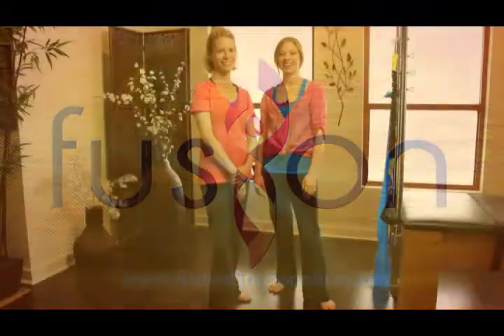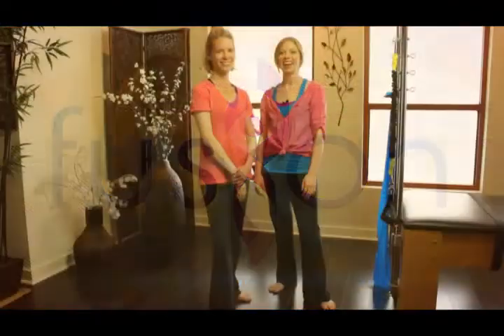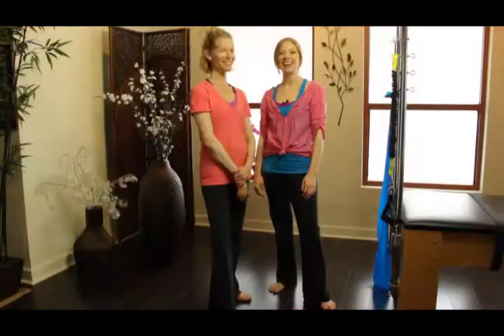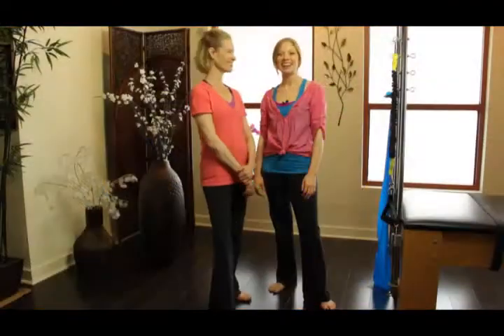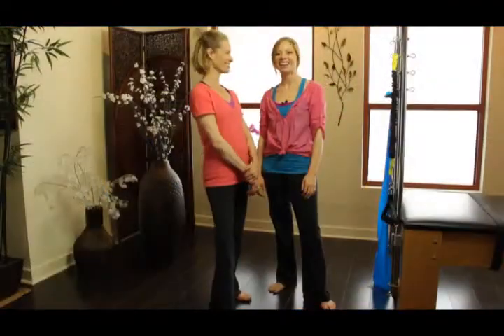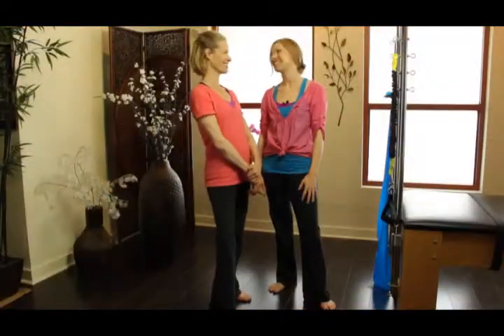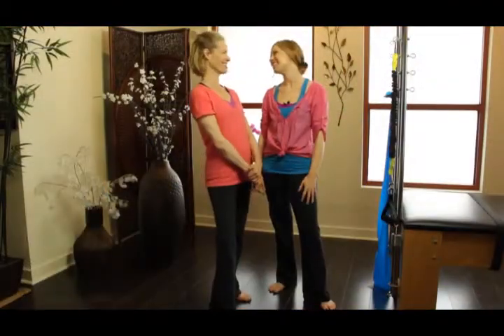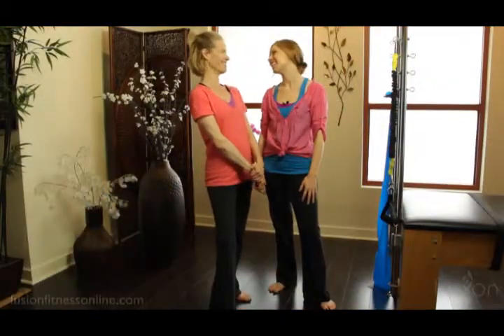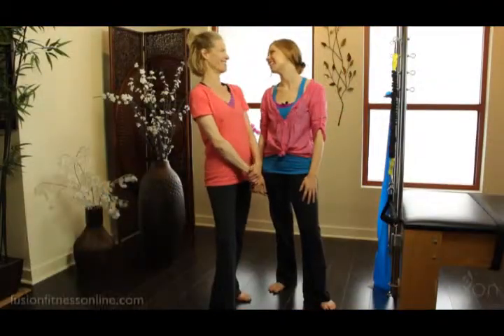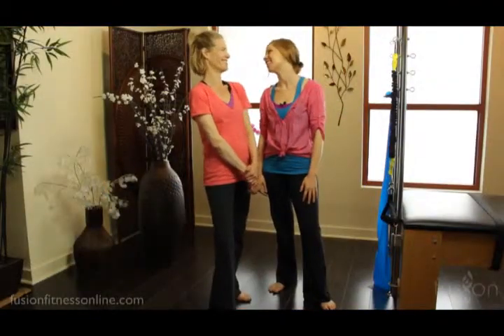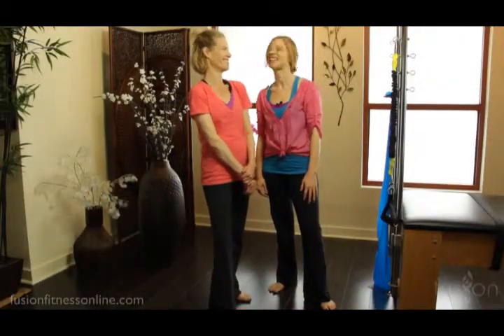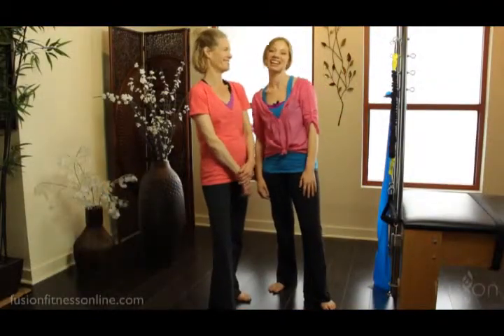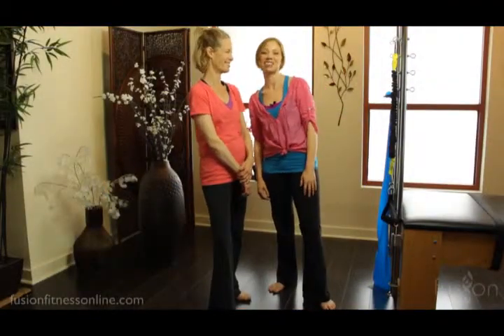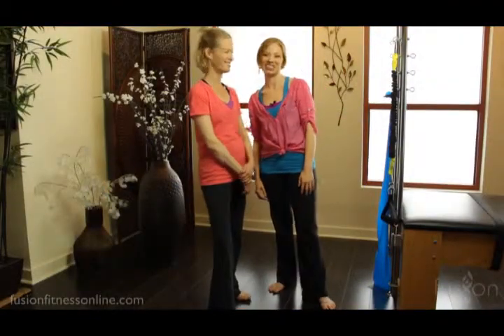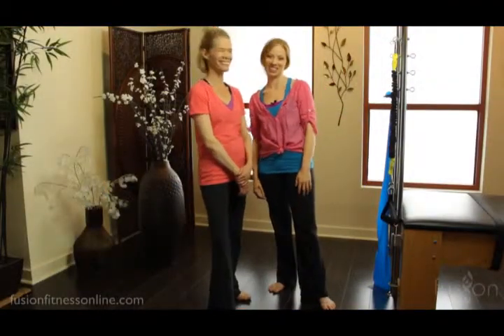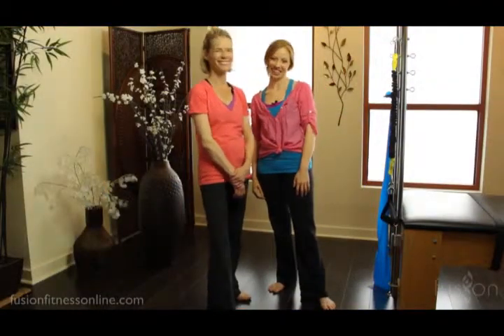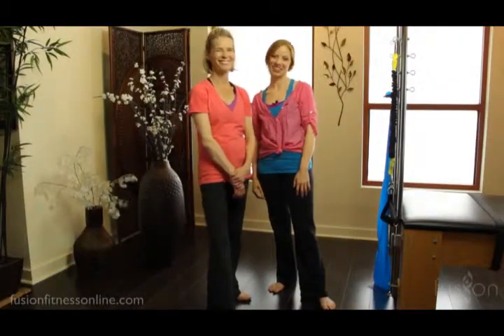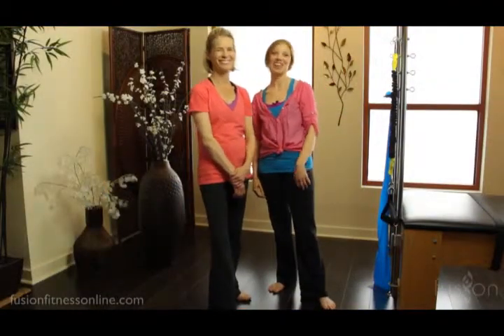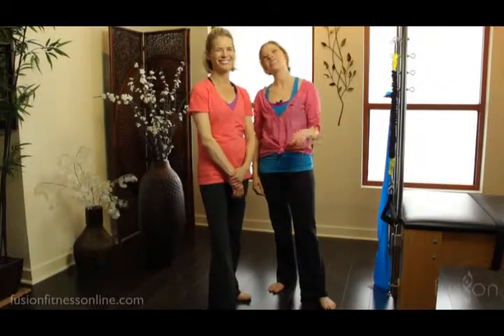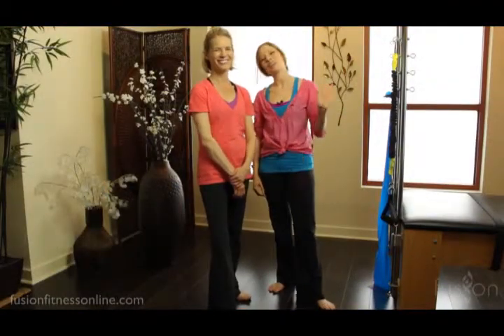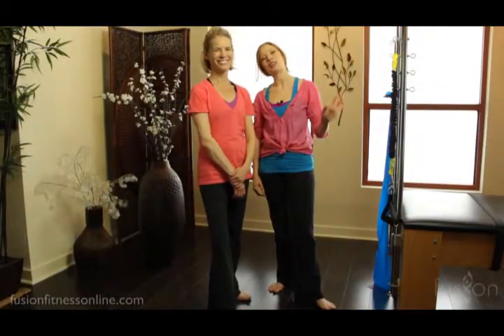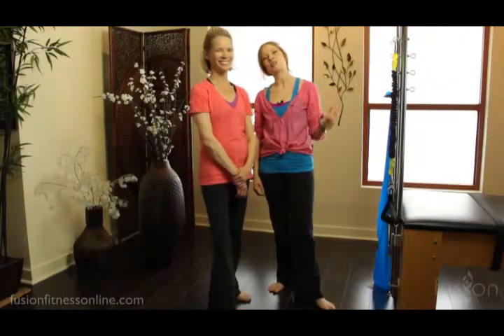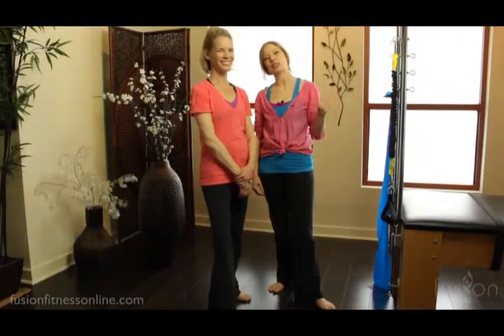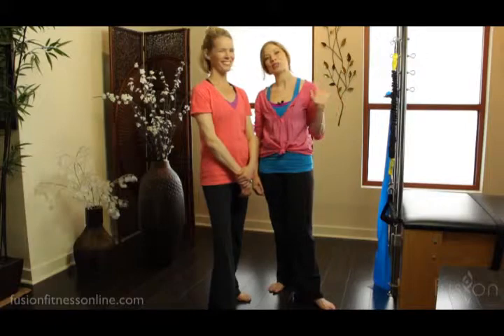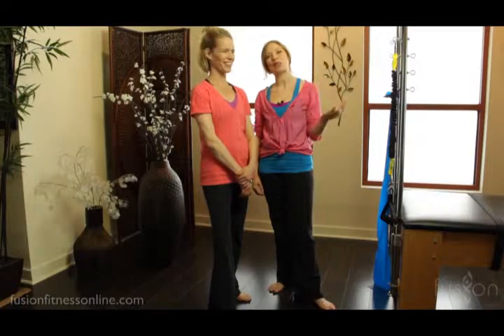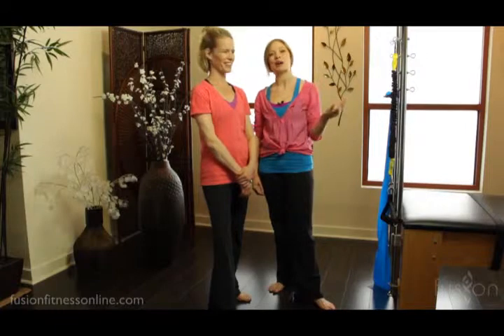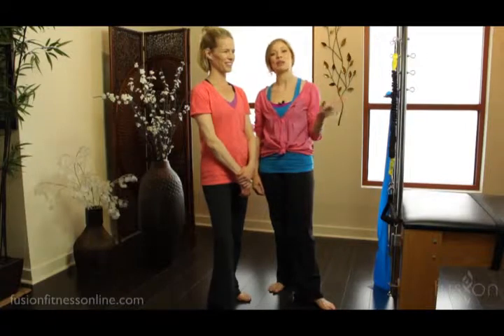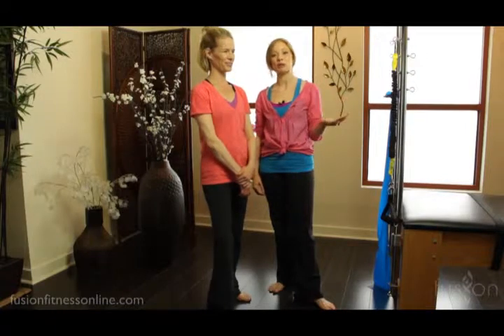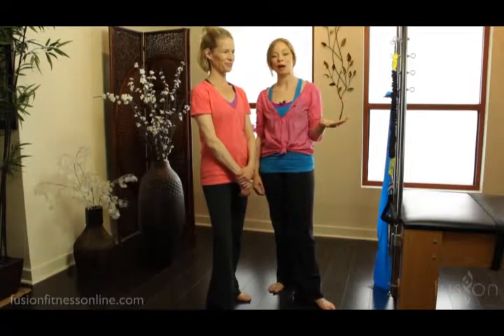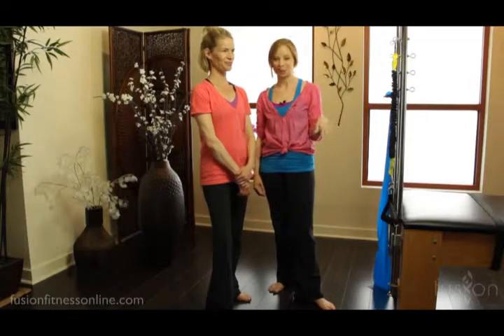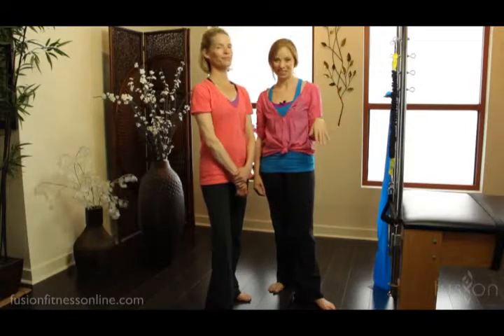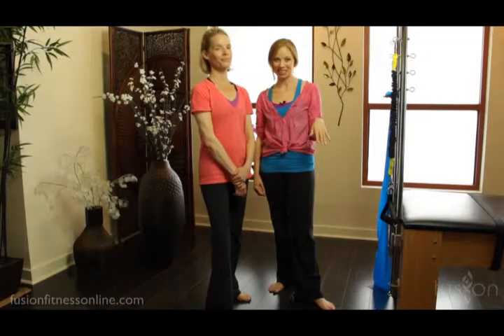Hi there, Casey and Jen here with another fusion video. Today we're going to start talking about special populations.